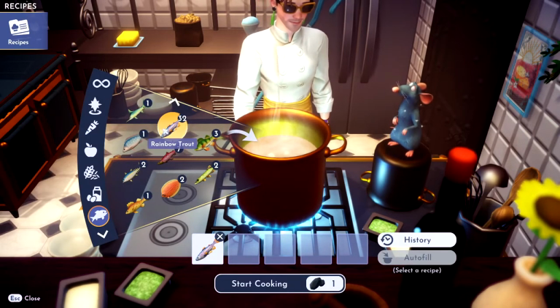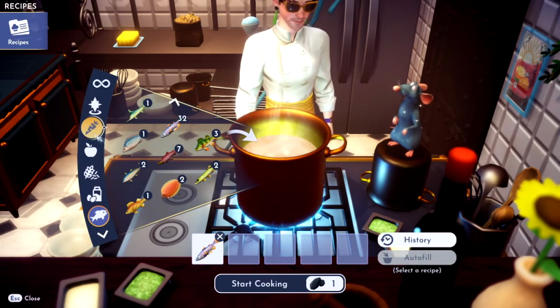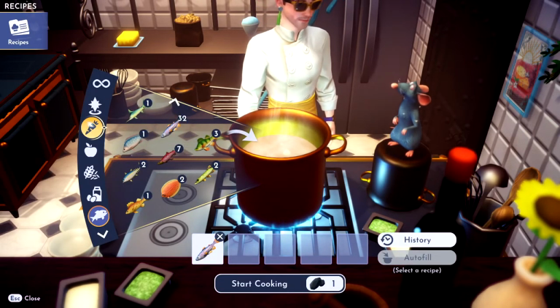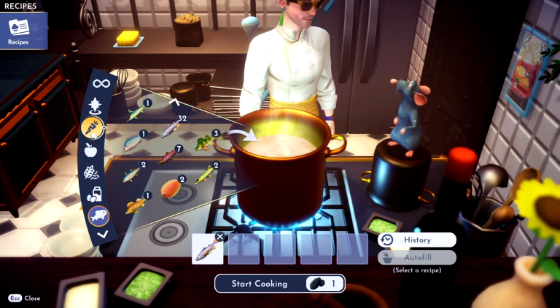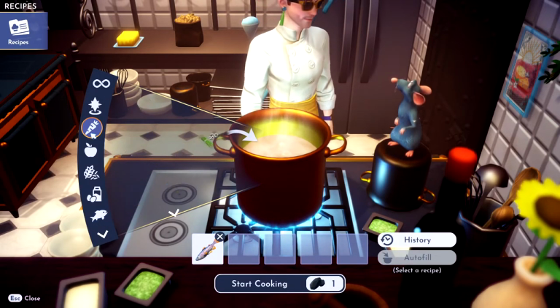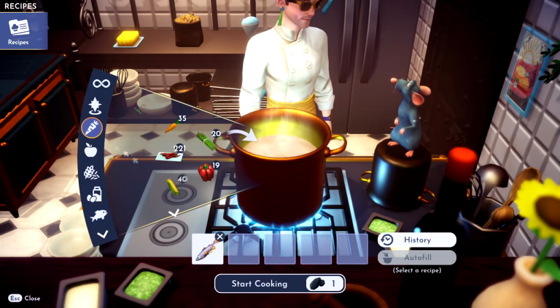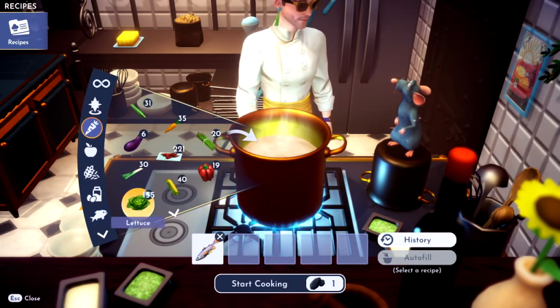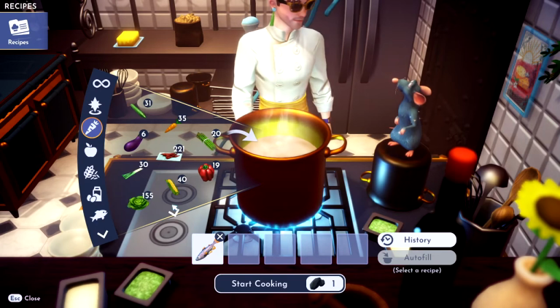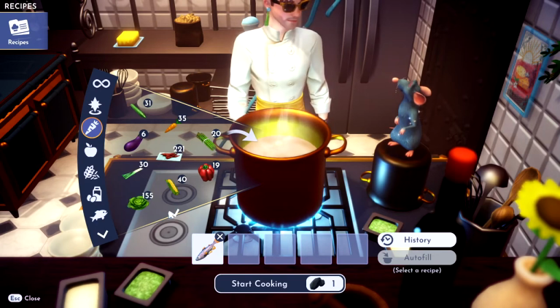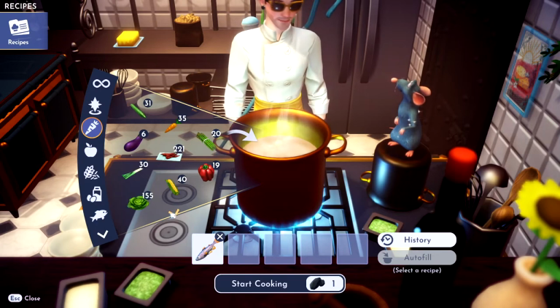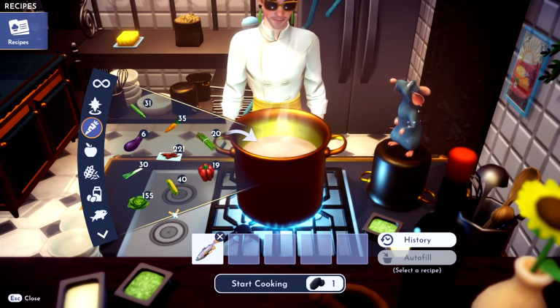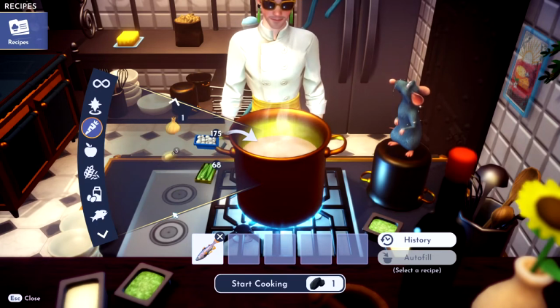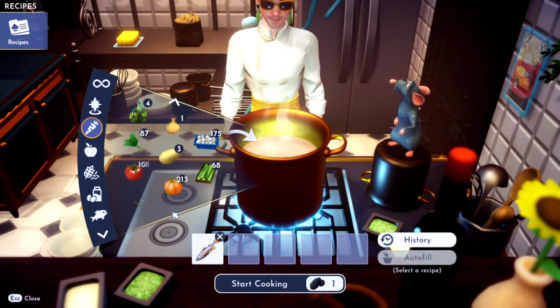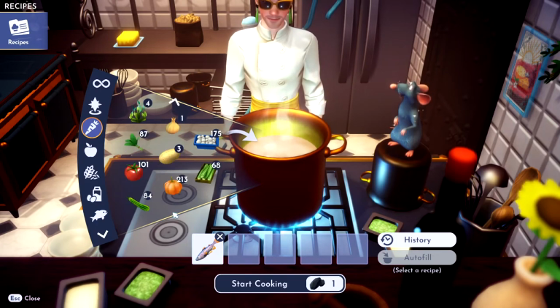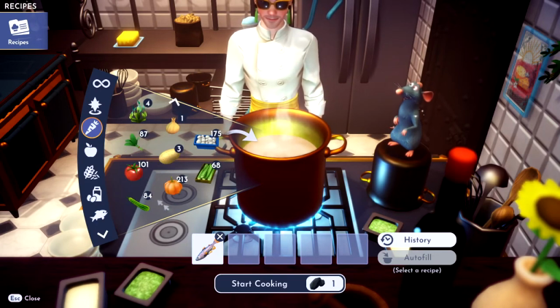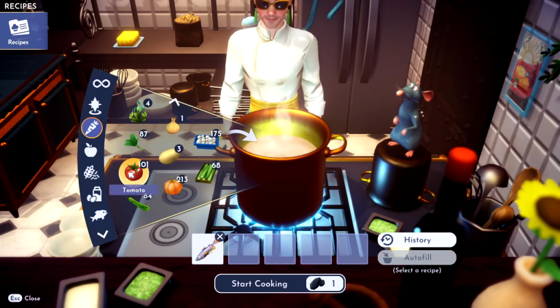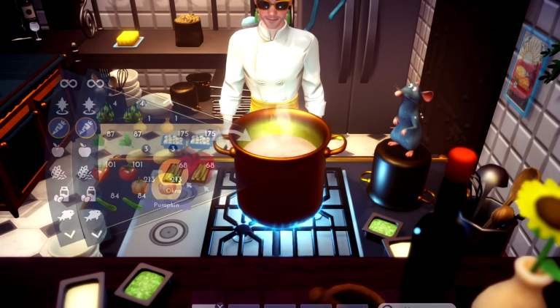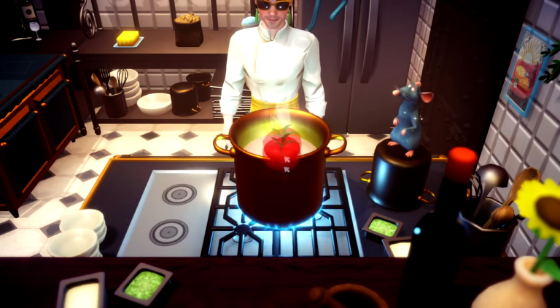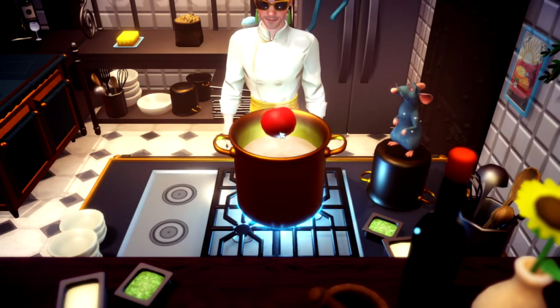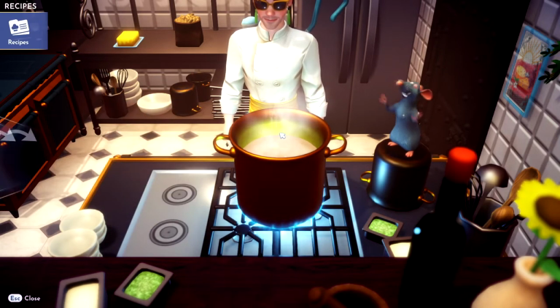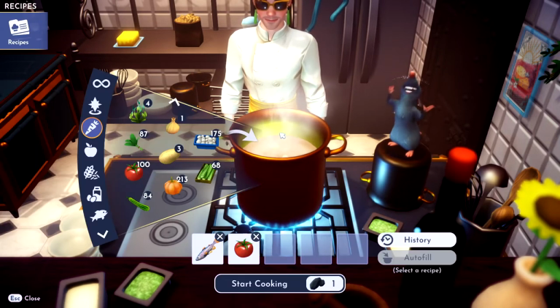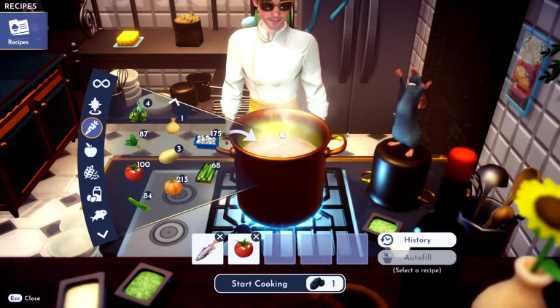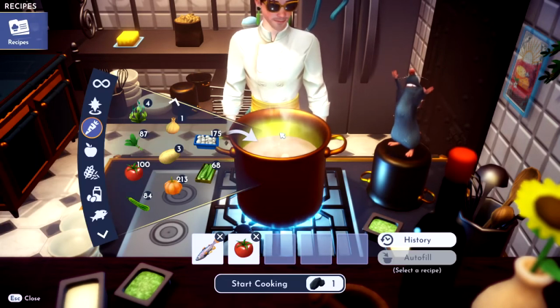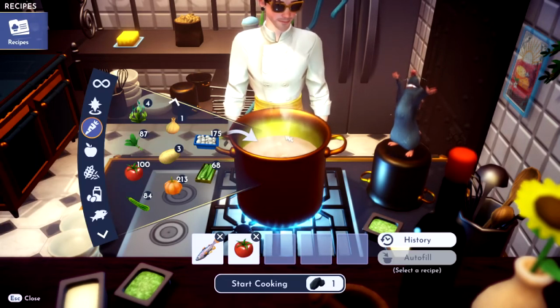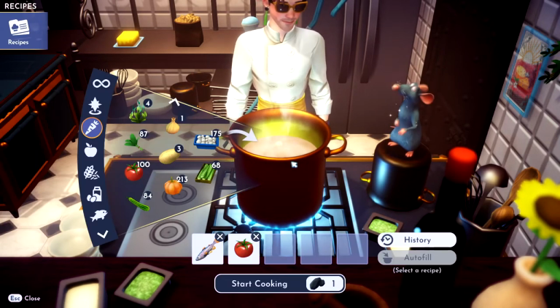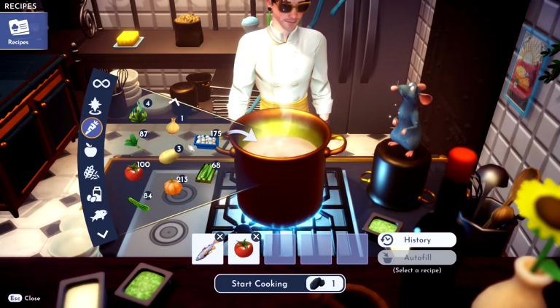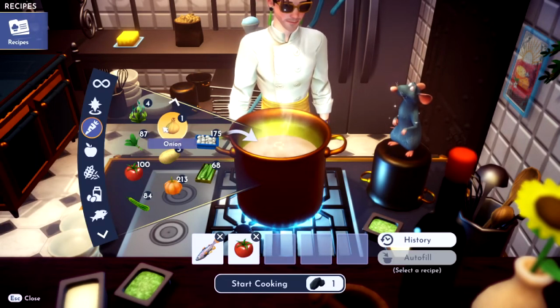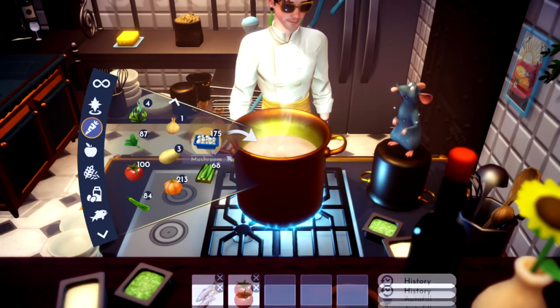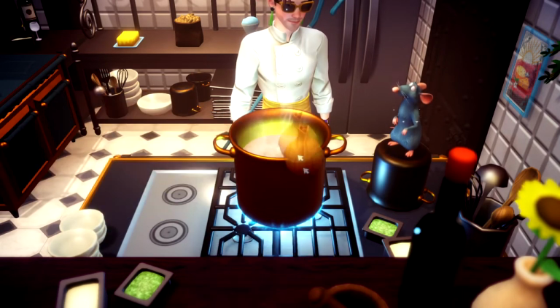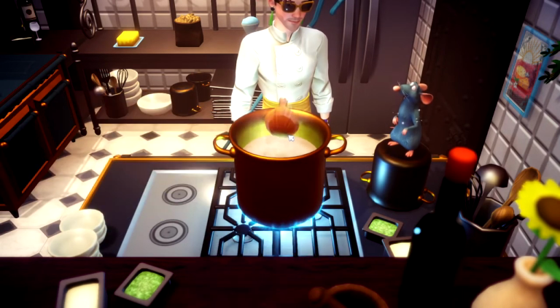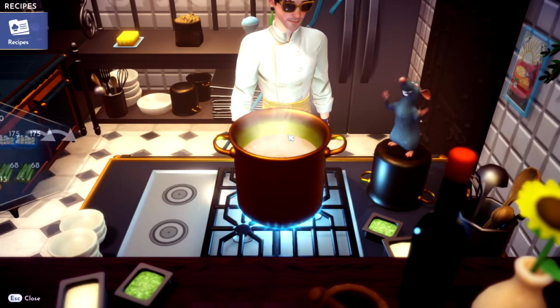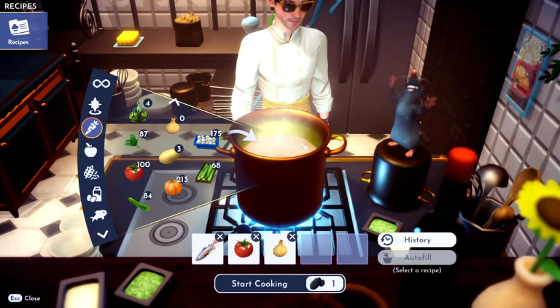And then you just need a tomato. Tomato, throw her in. And then you need an onion, throw her in.